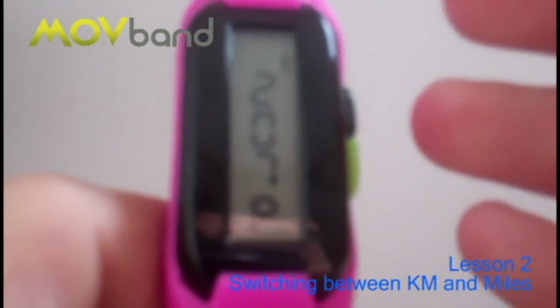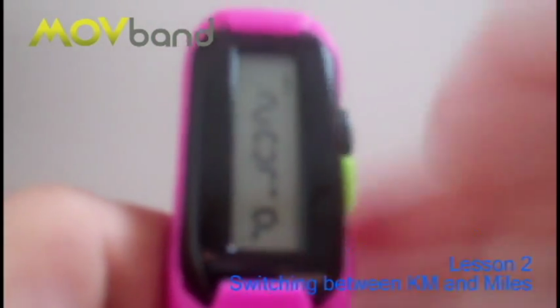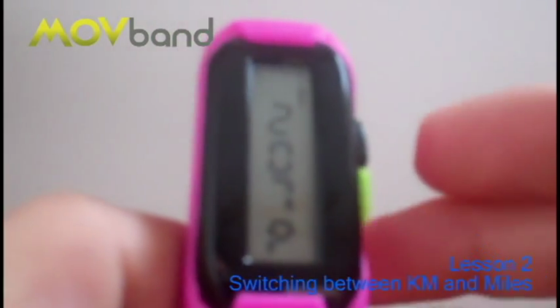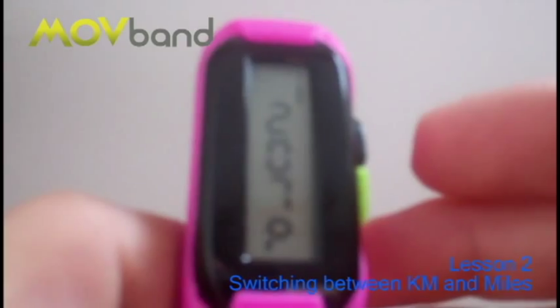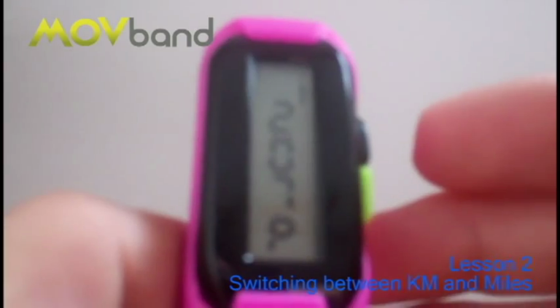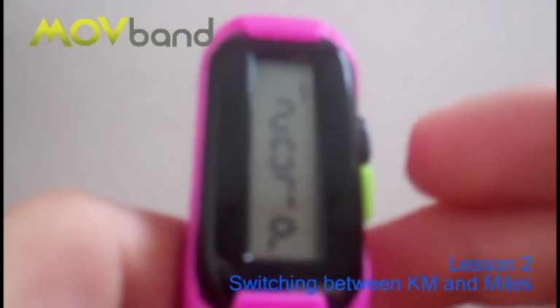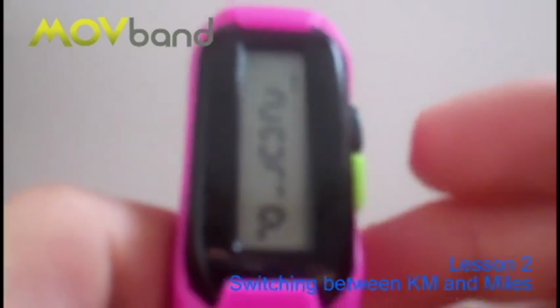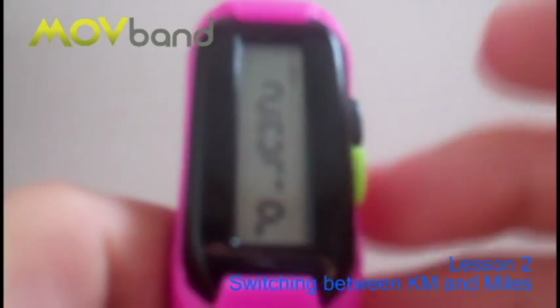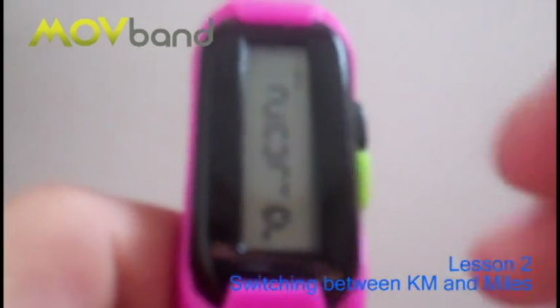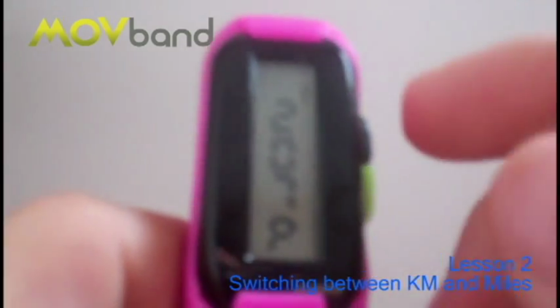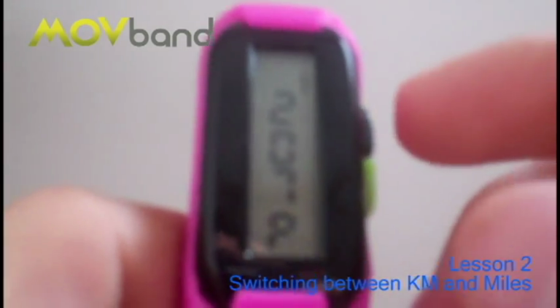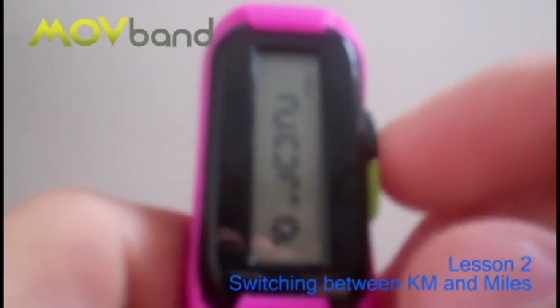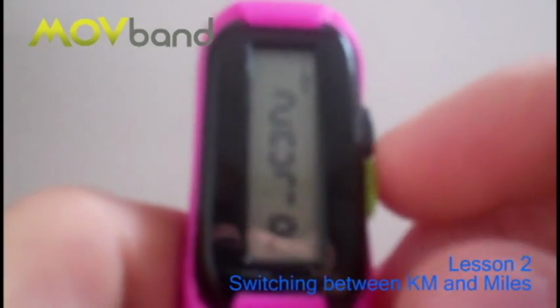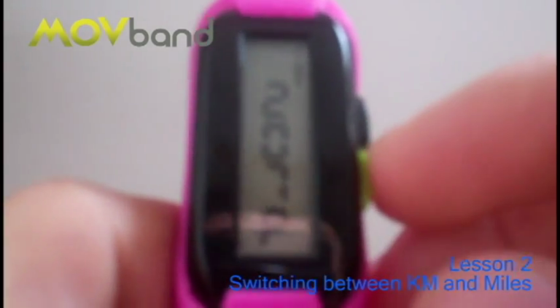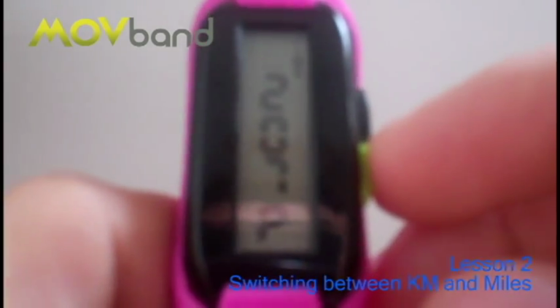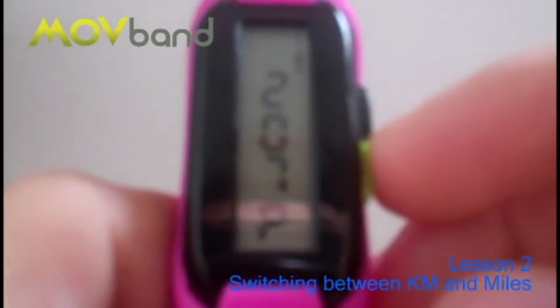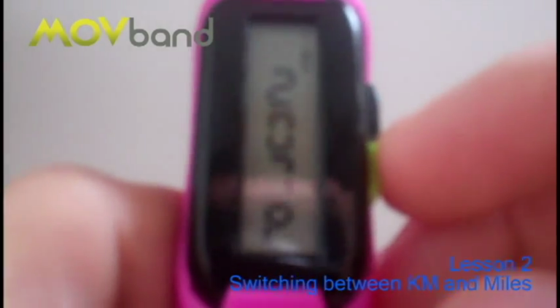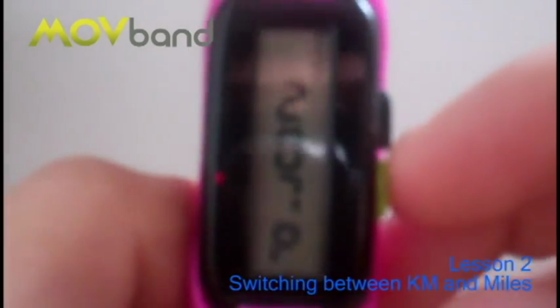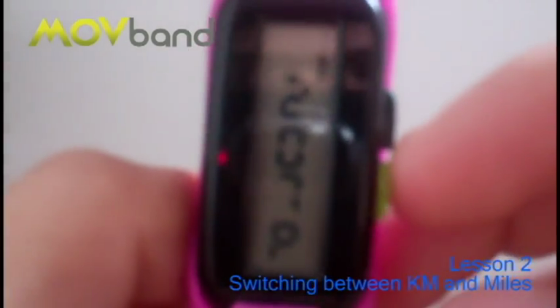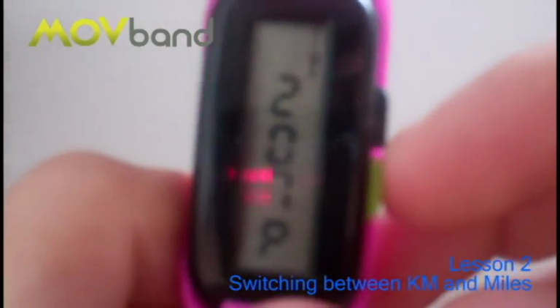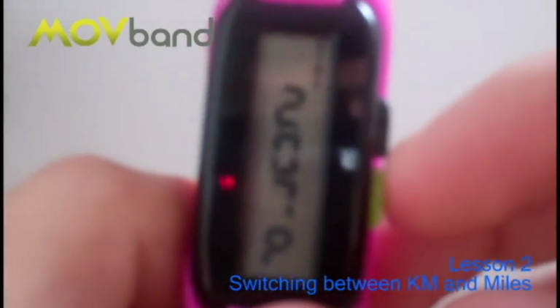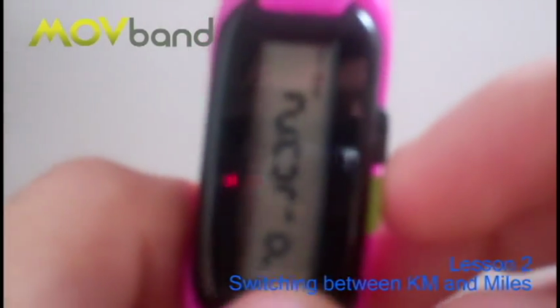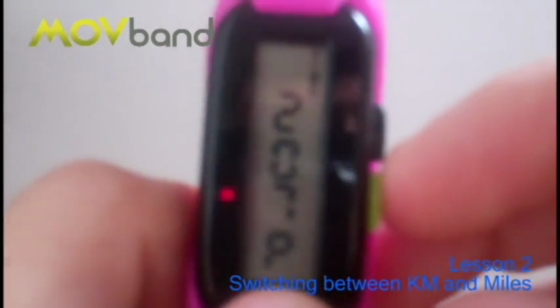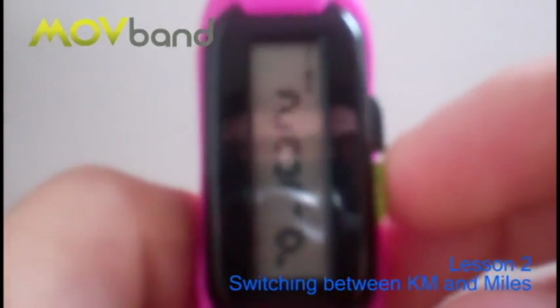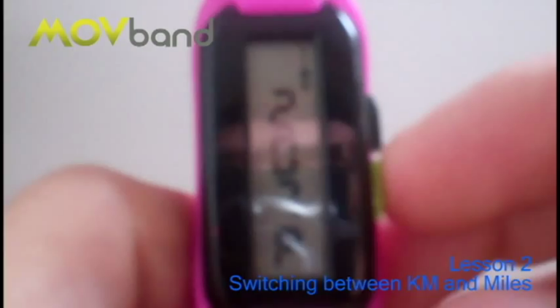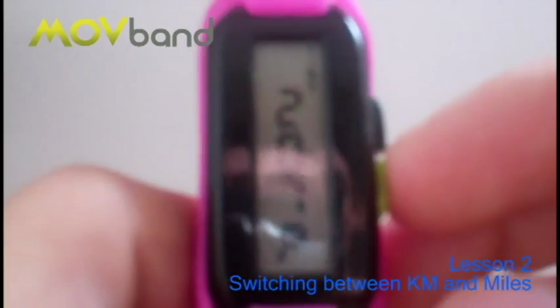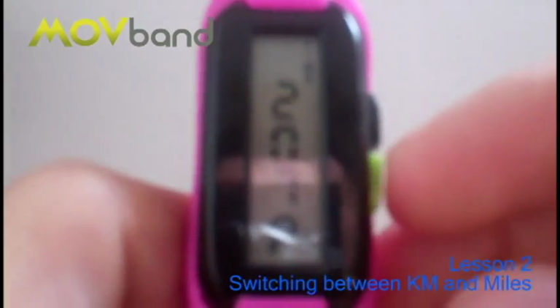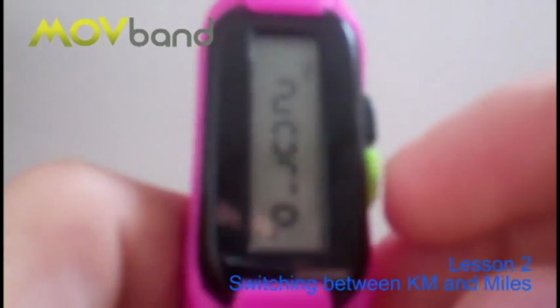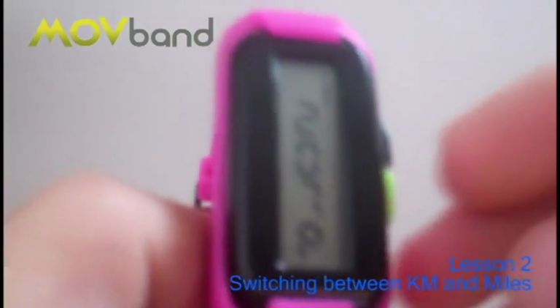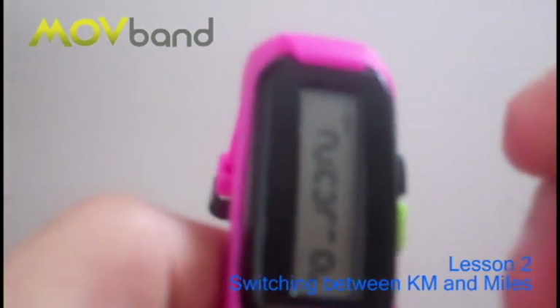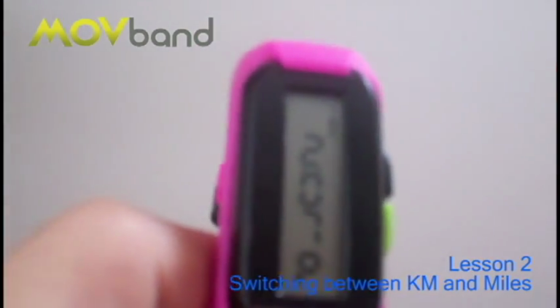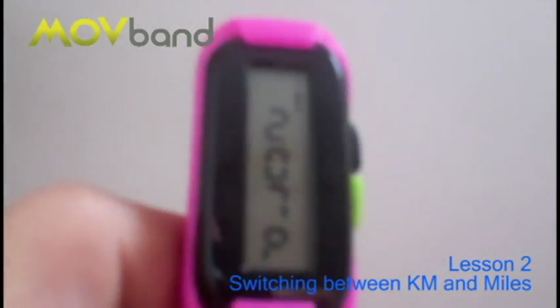Give it a go. Any questions, get in contact. And remember, let's get moving.